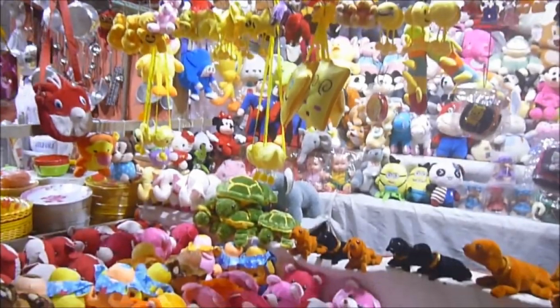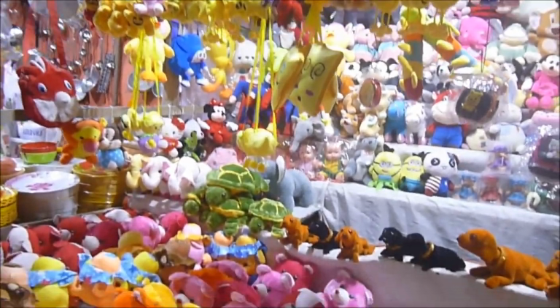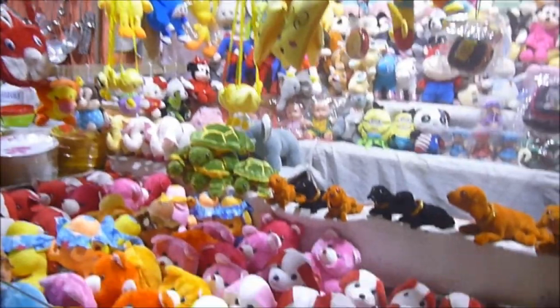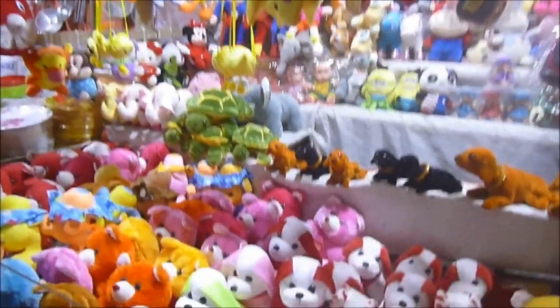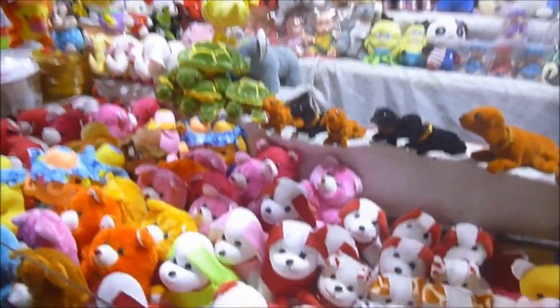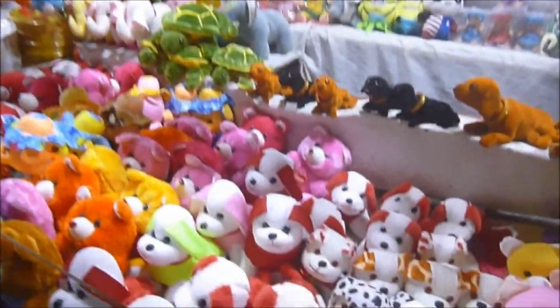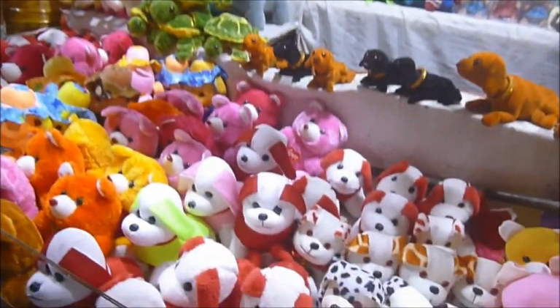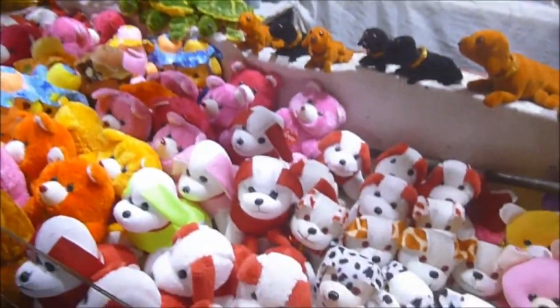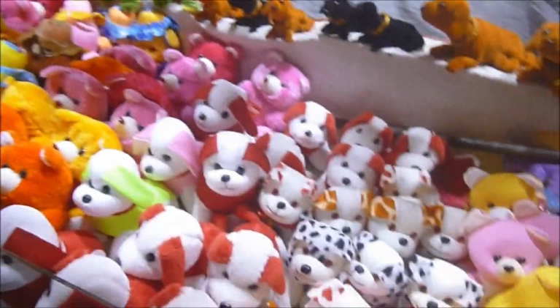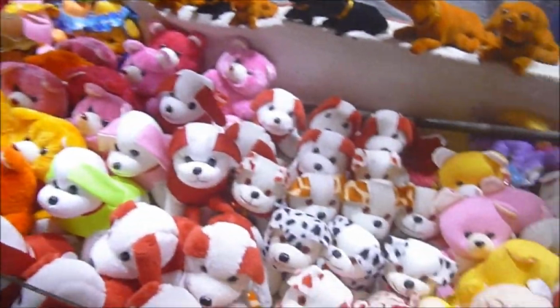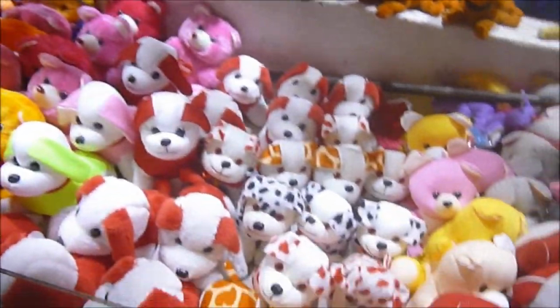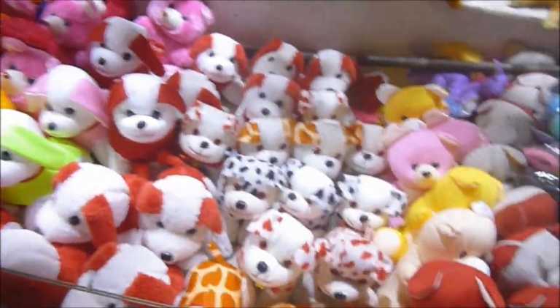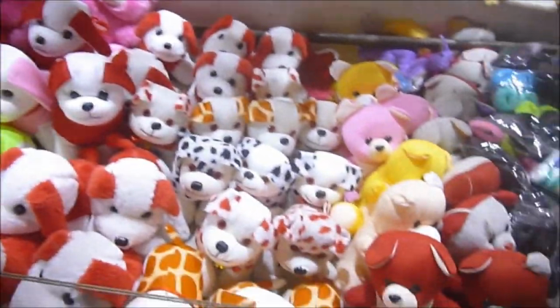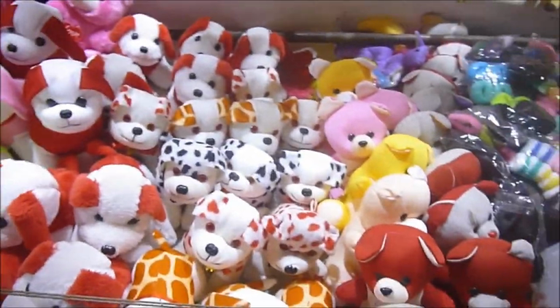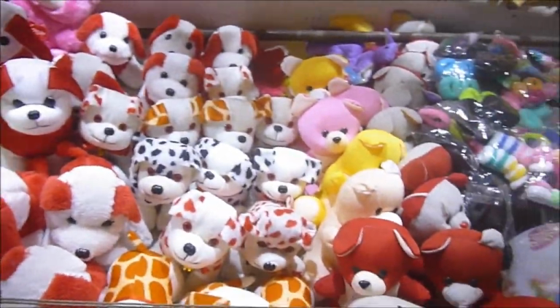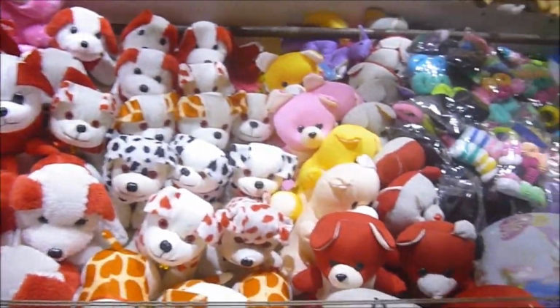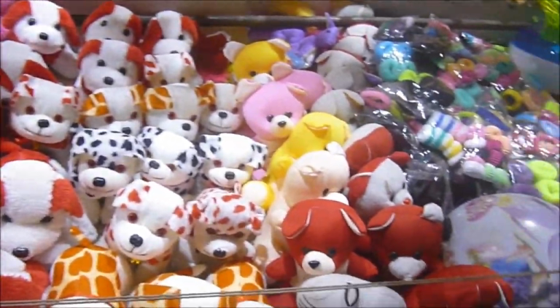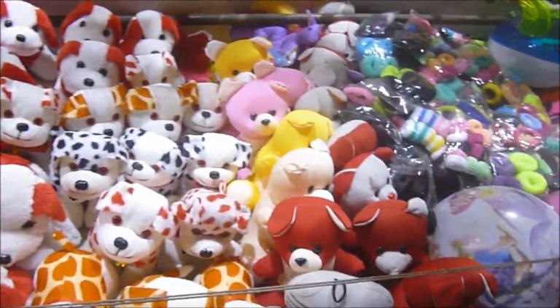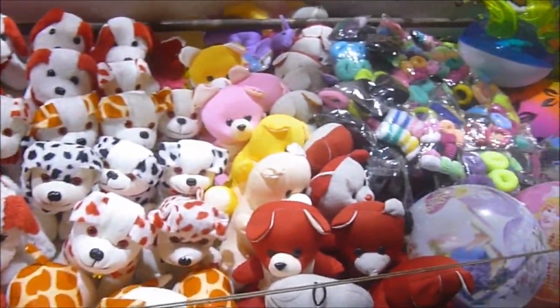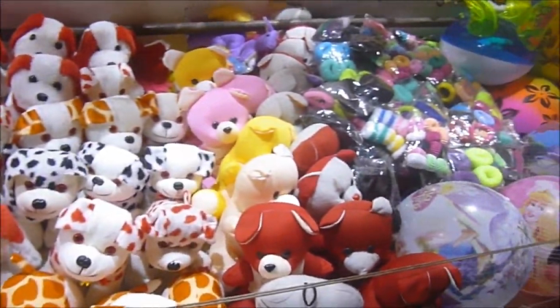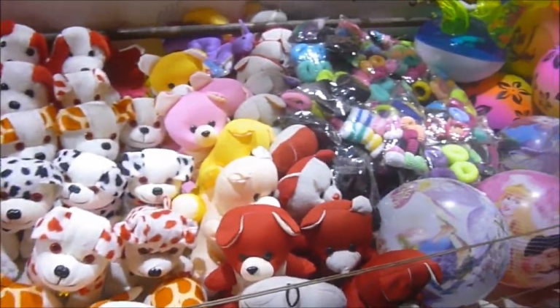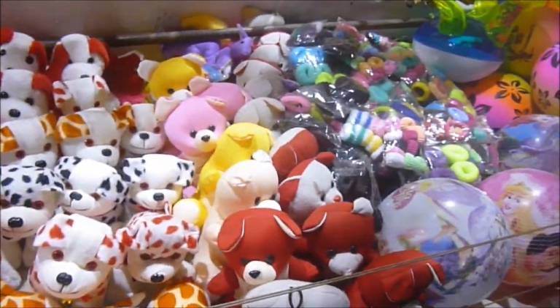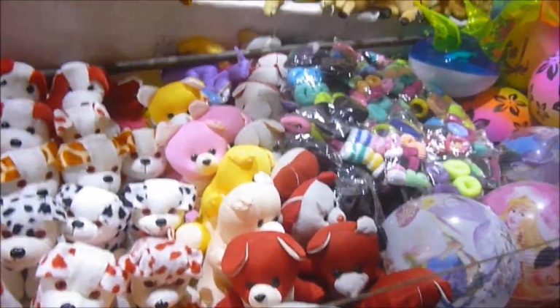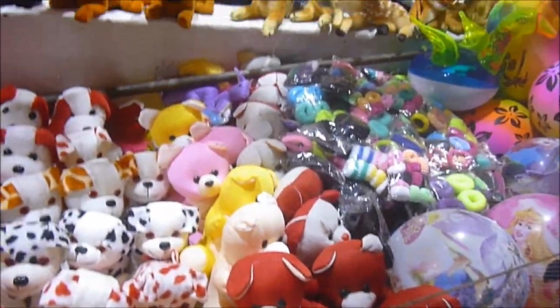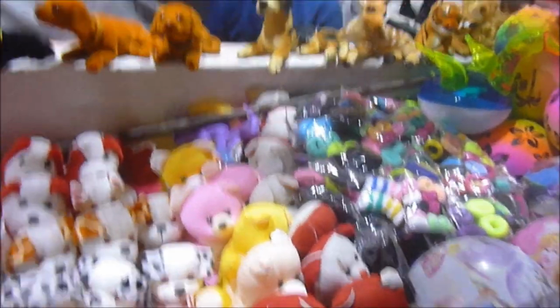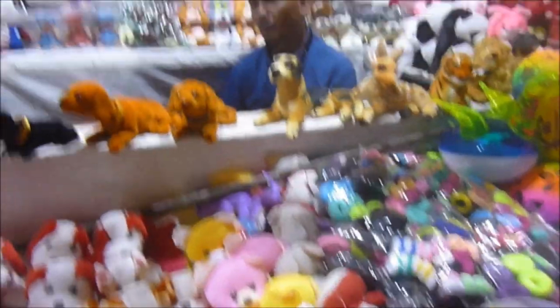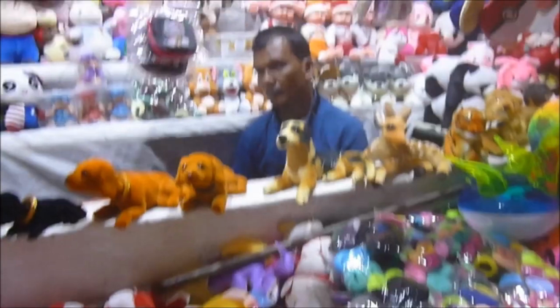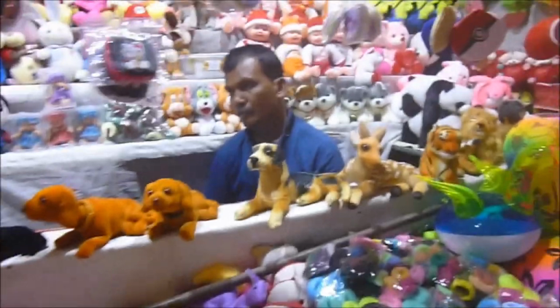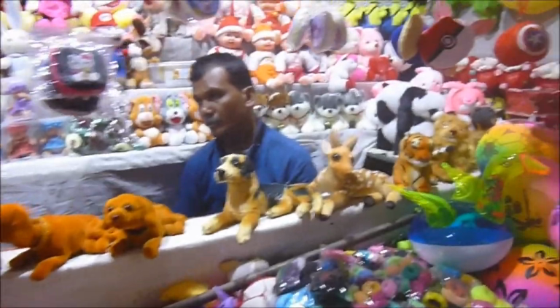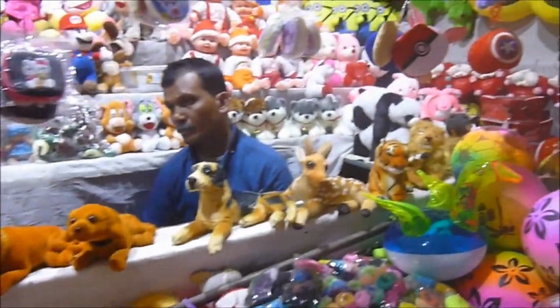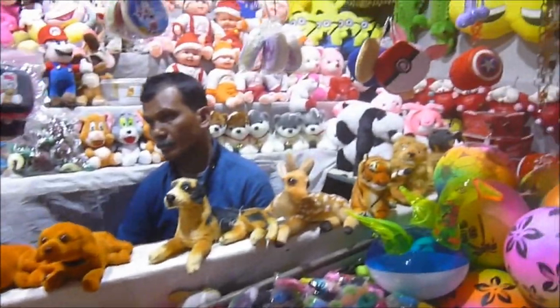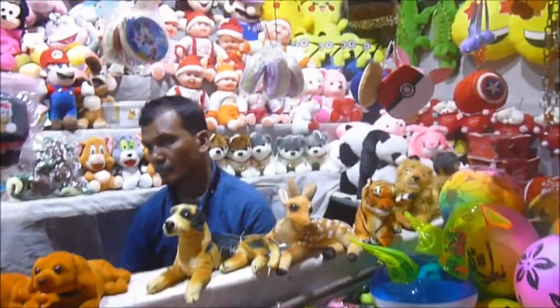Guys, don't you think this doll is loaded with cuteness? I think so!